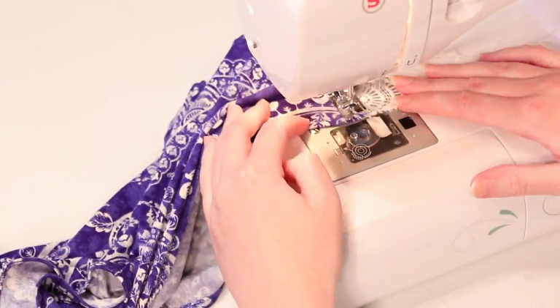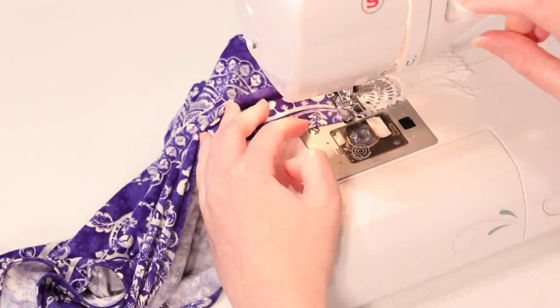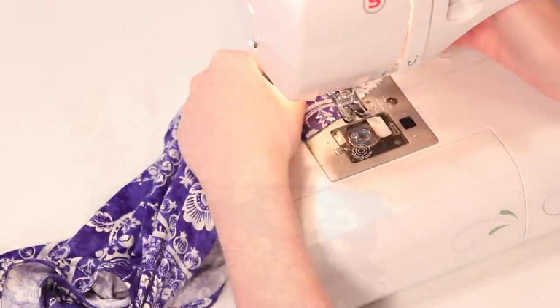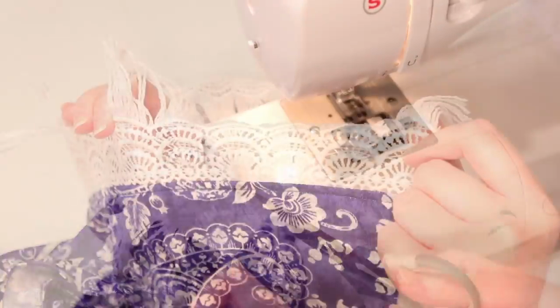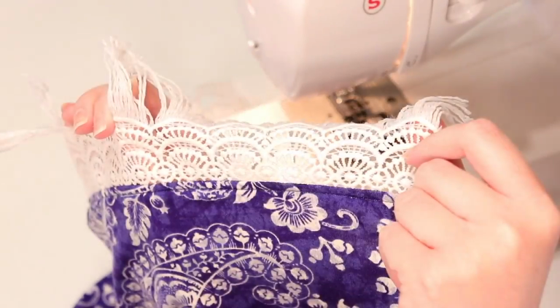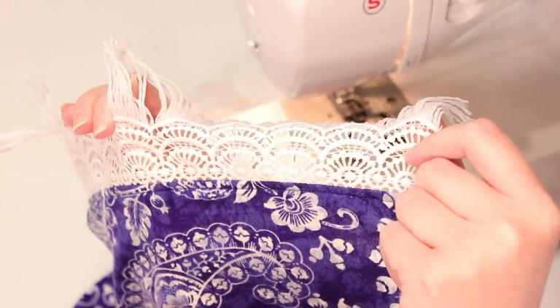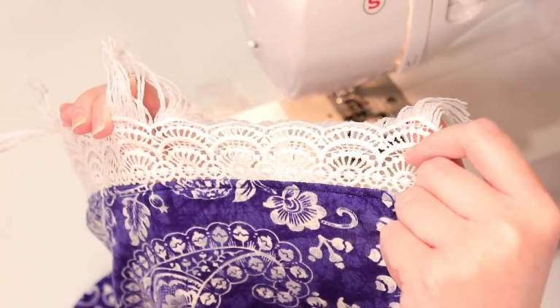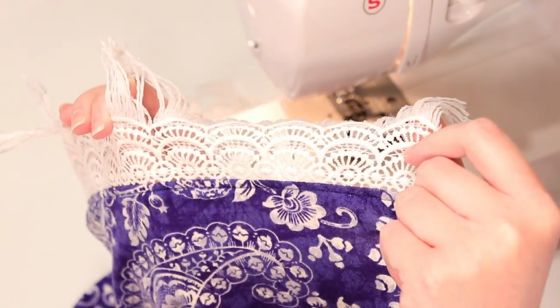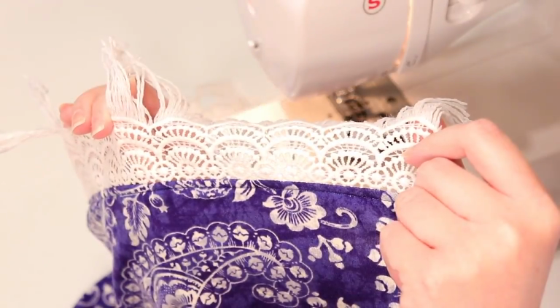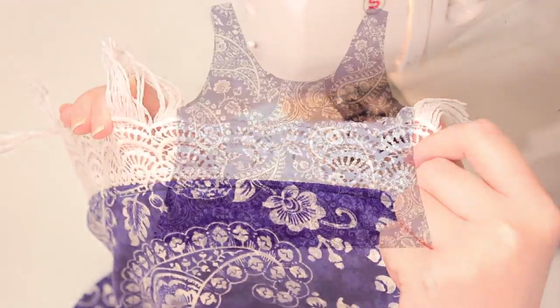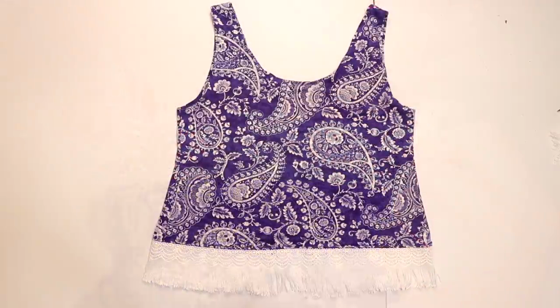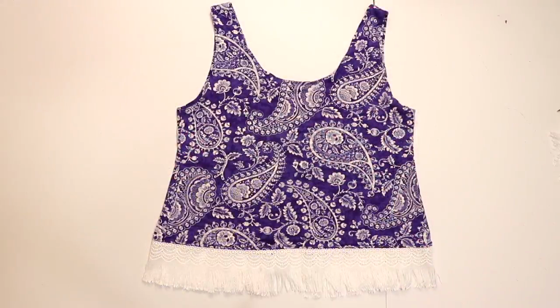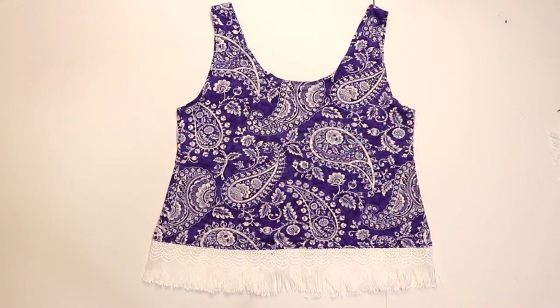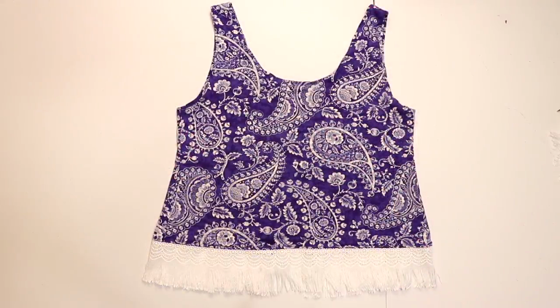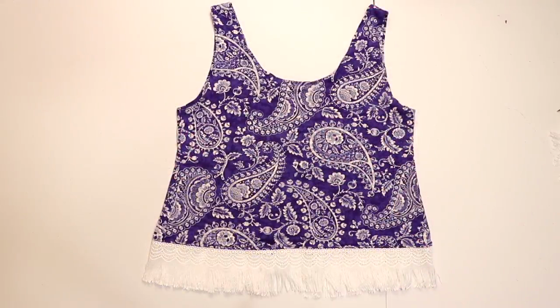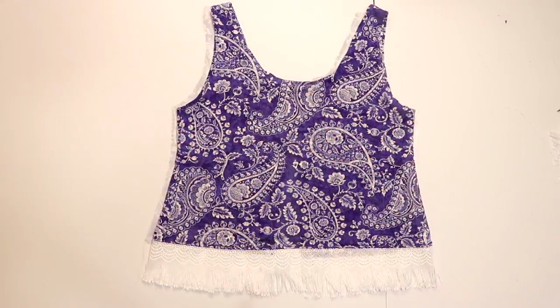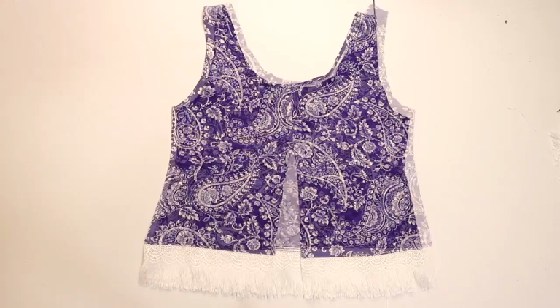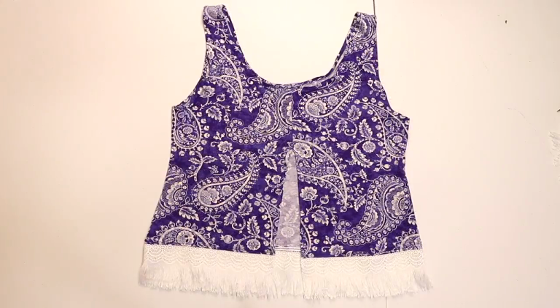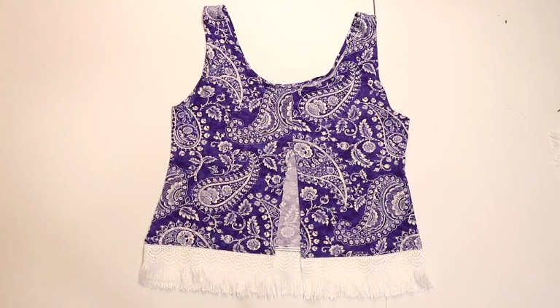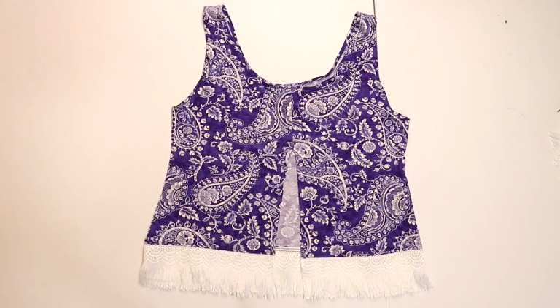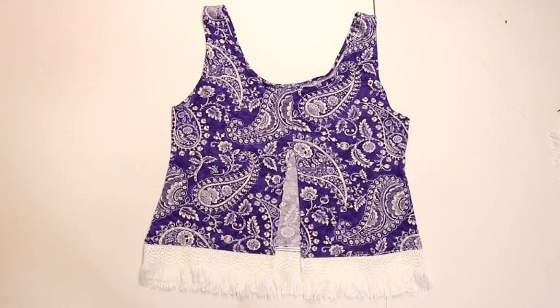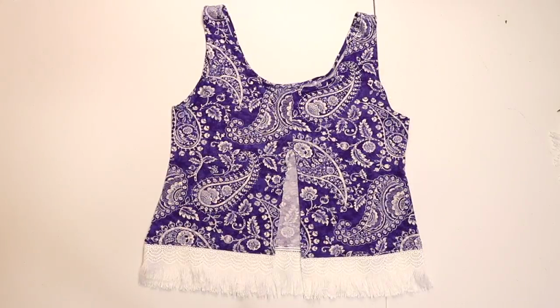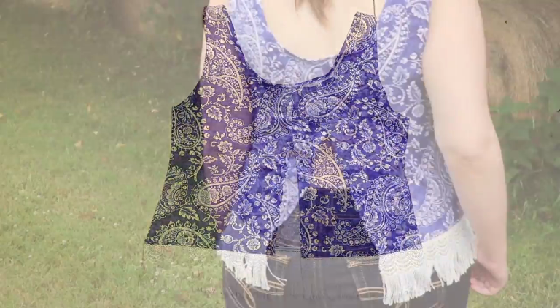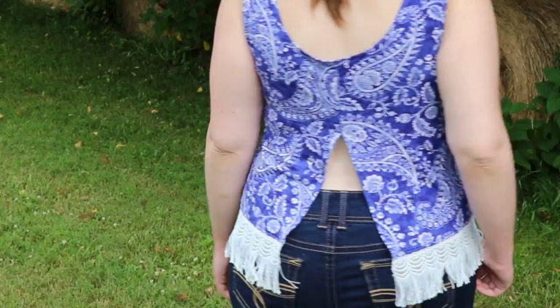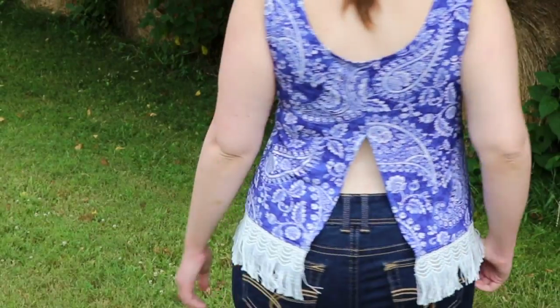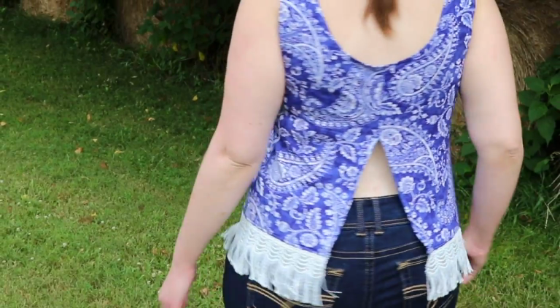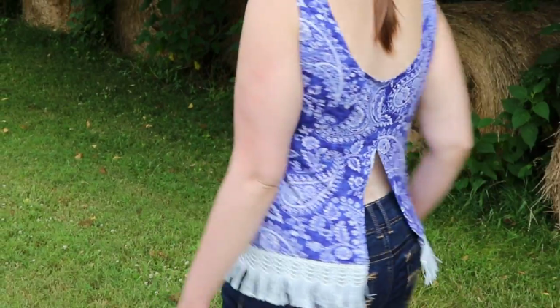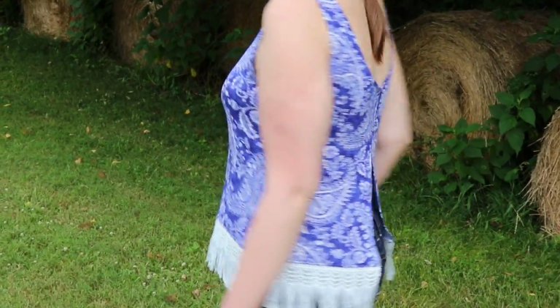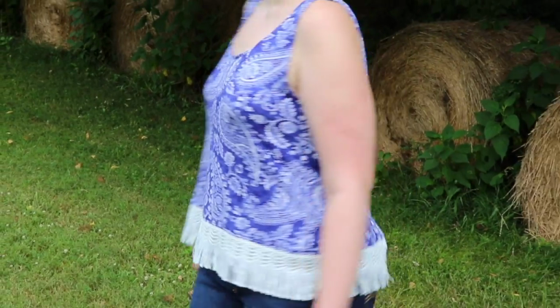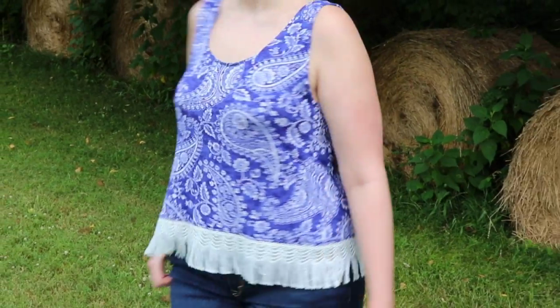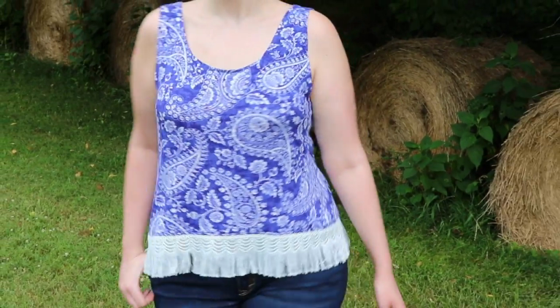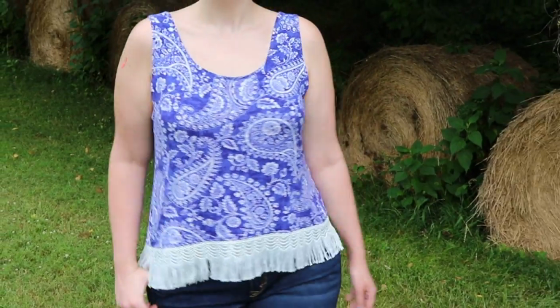When you're done, your tank top is ready to wear! I've been loving mine over my bathing suit. Thank y'all for watching.